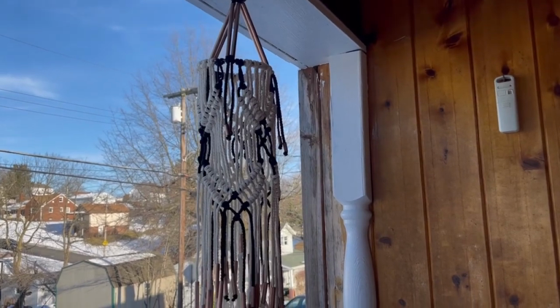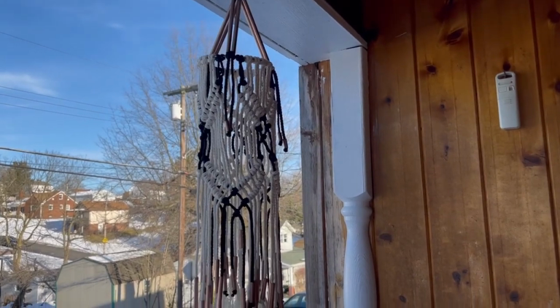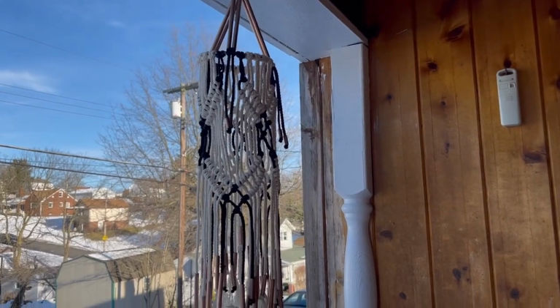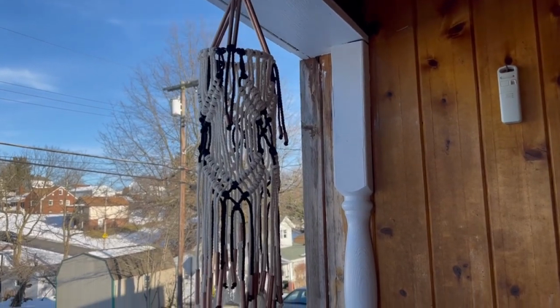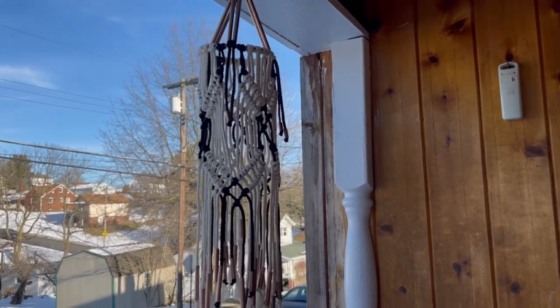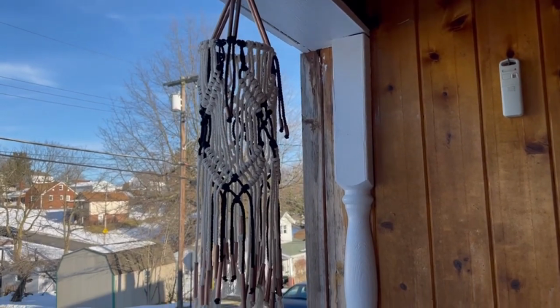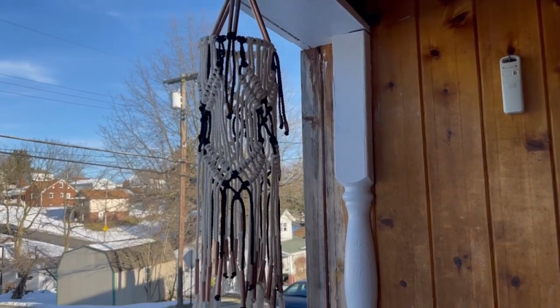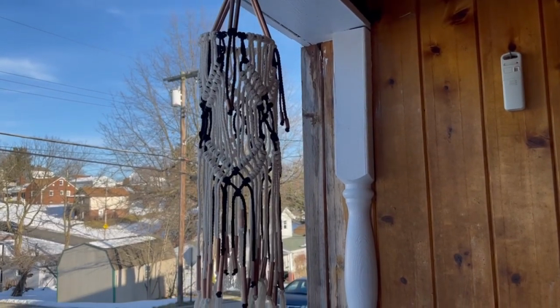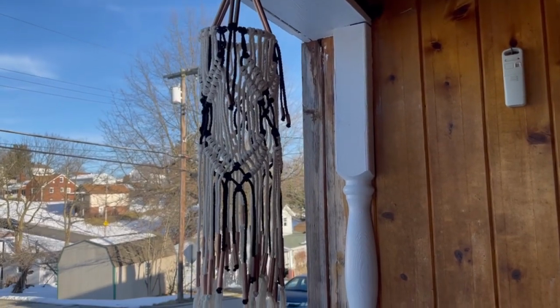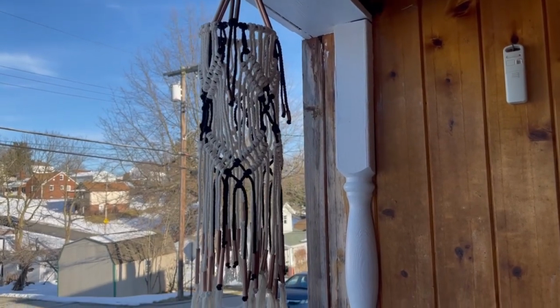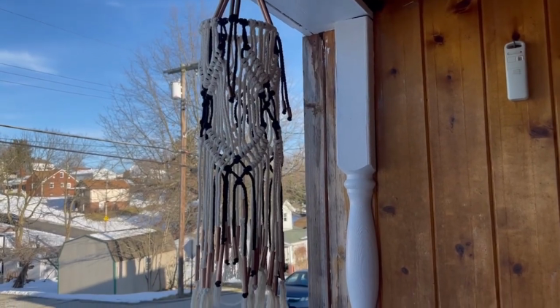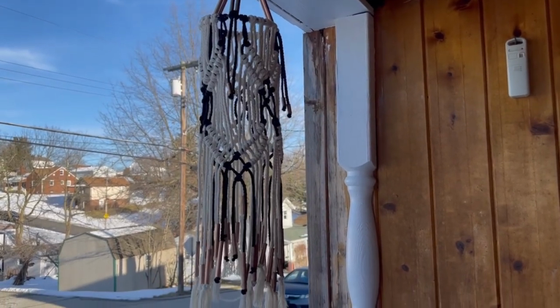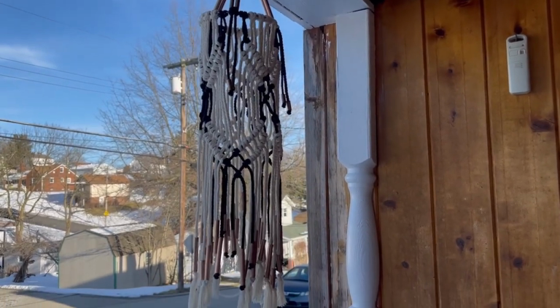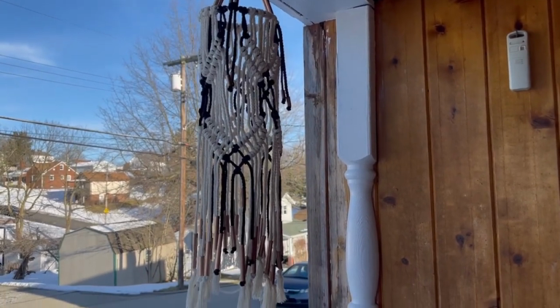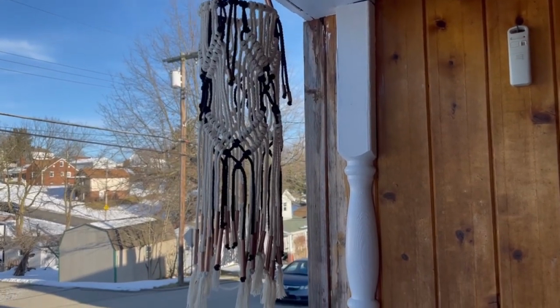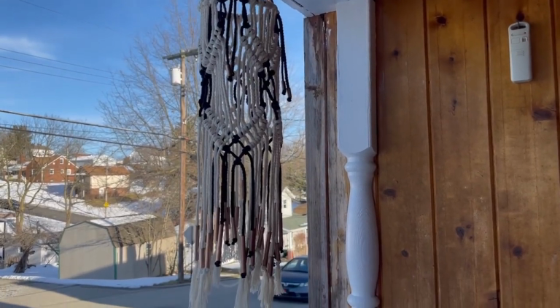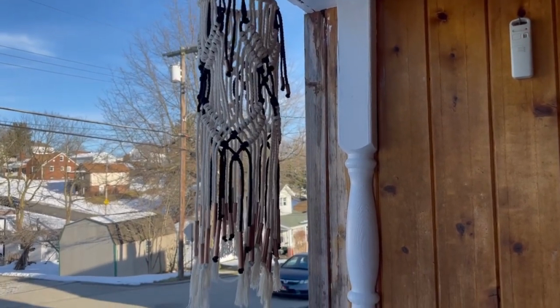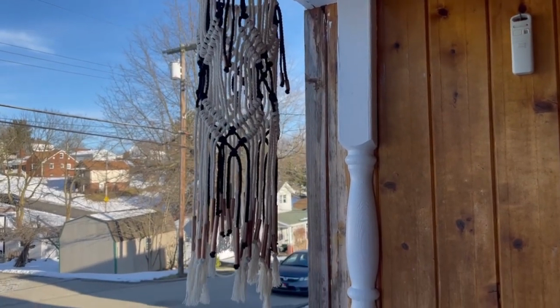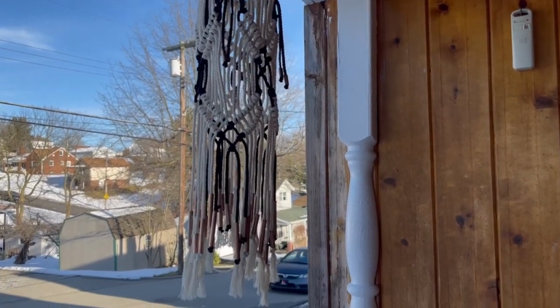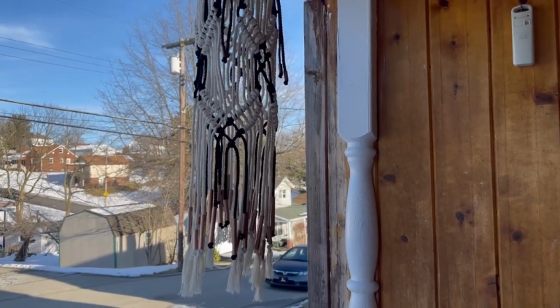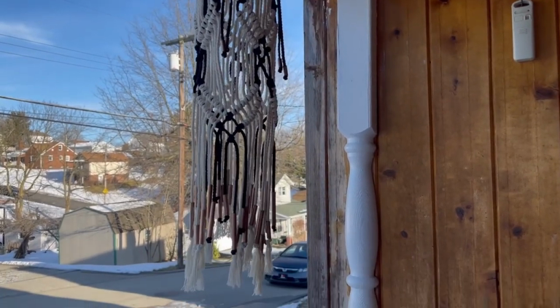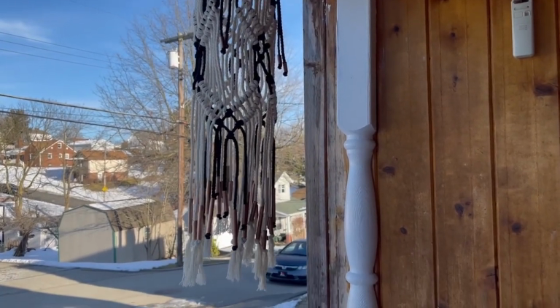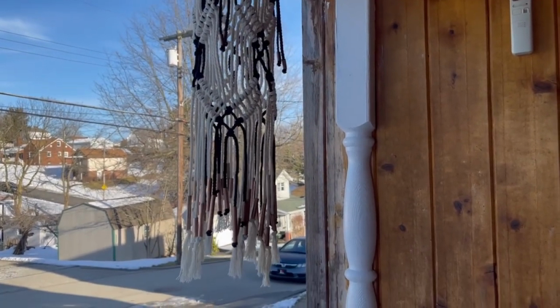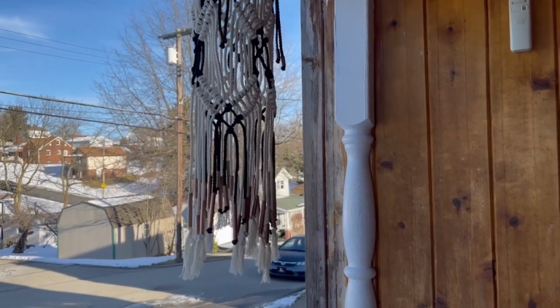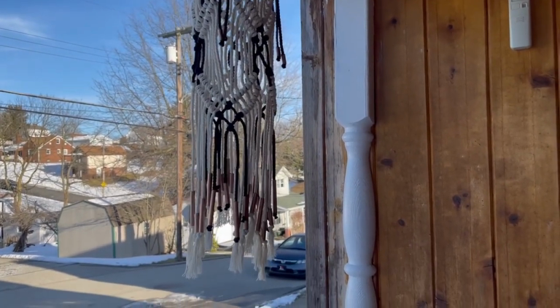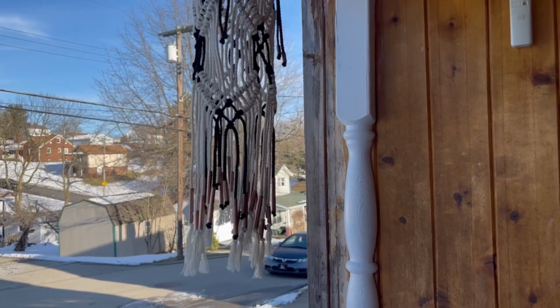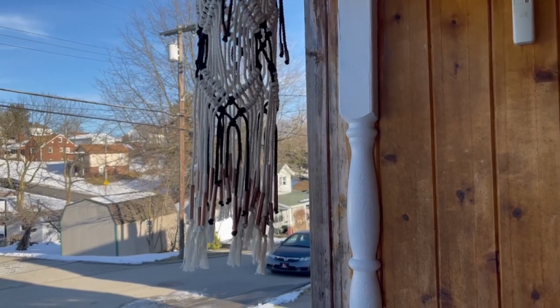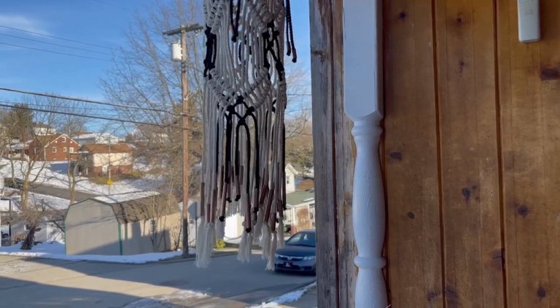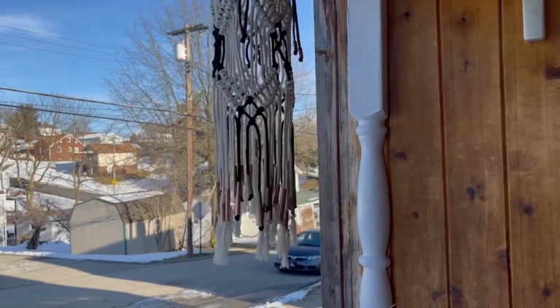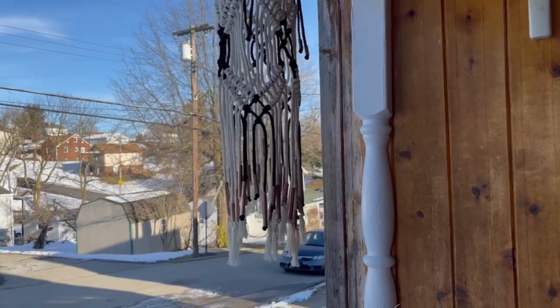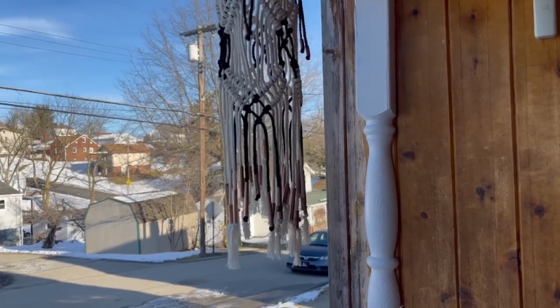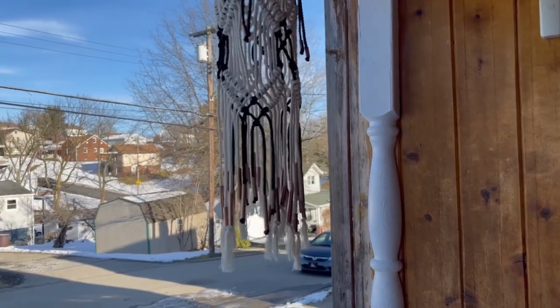And here it is hanging up on my porch, where I plan to leave it just blowing in the wind.